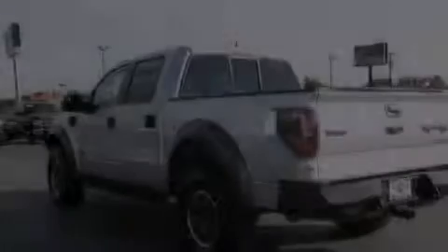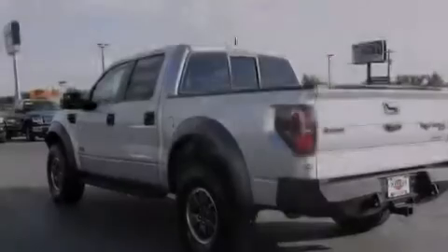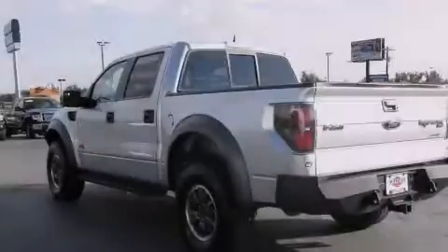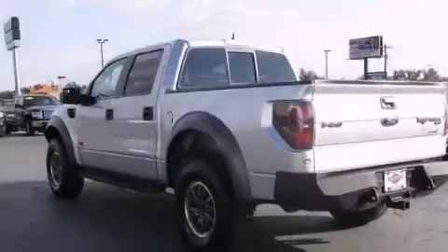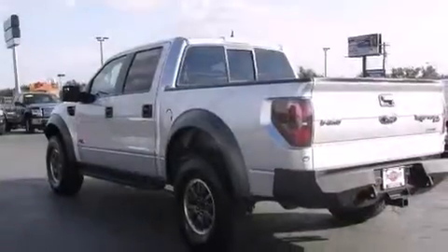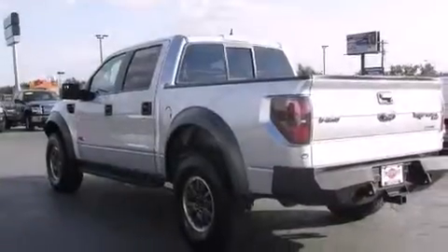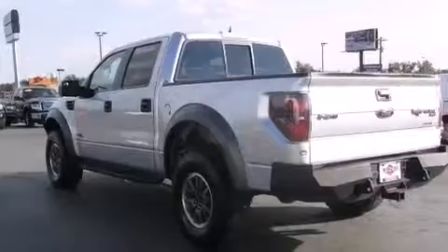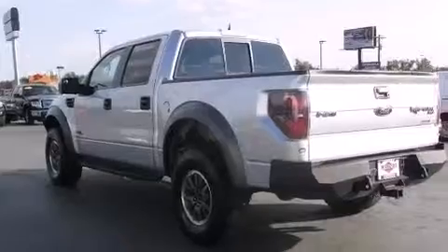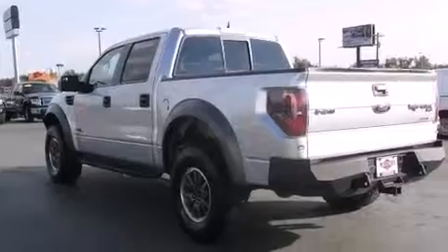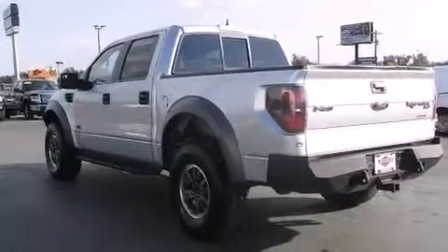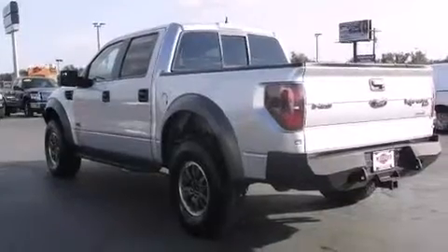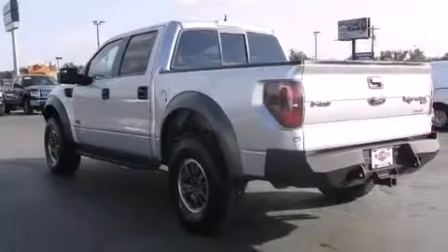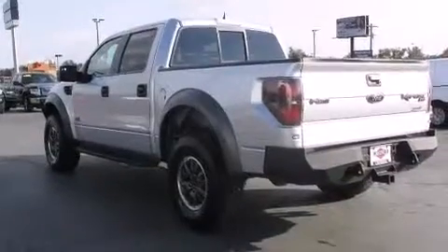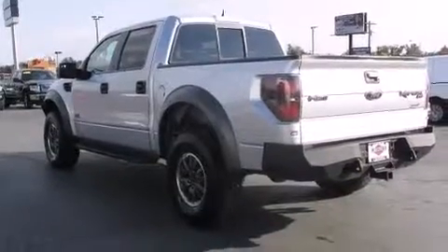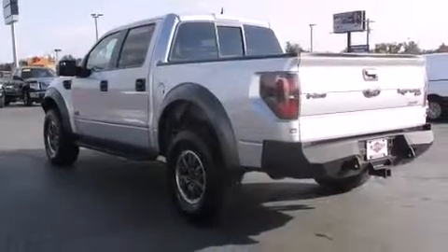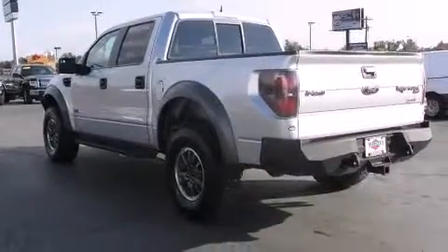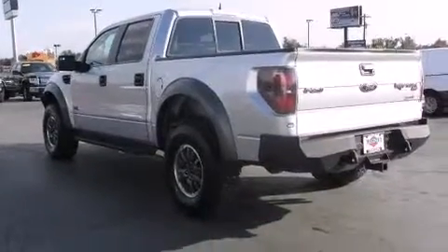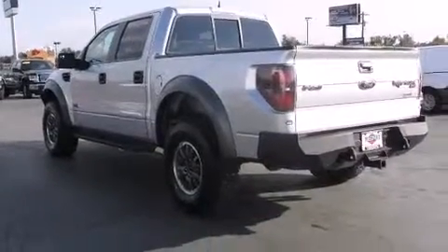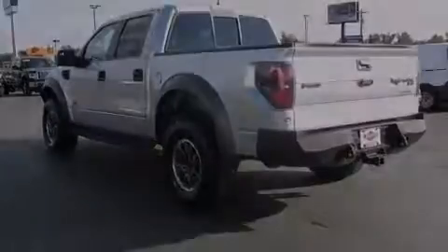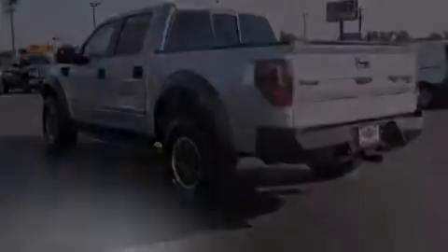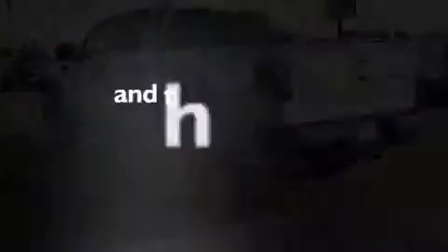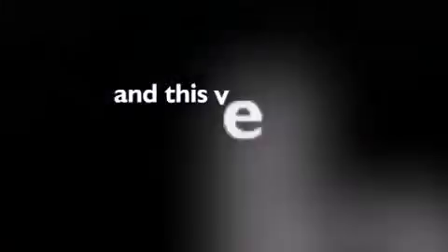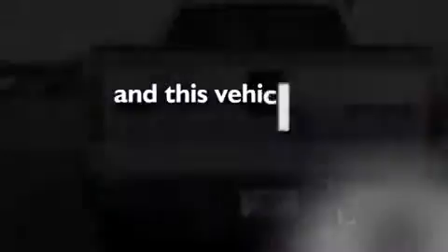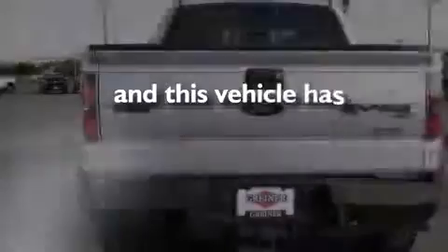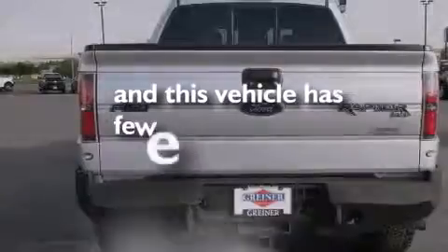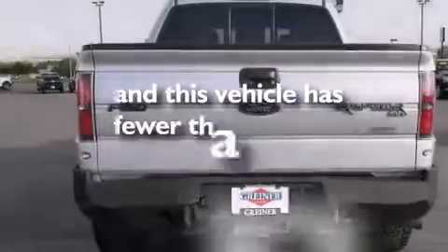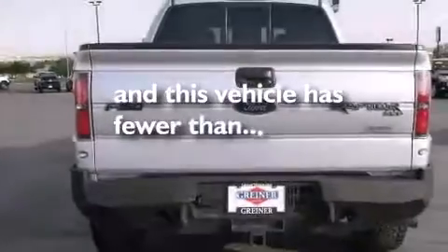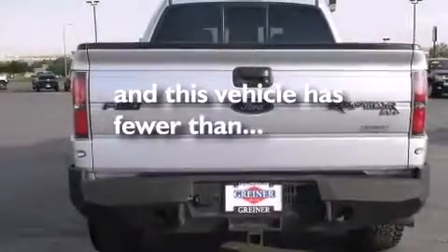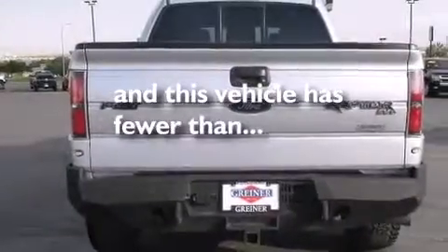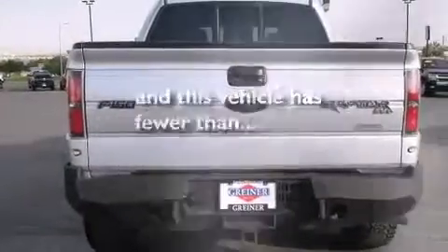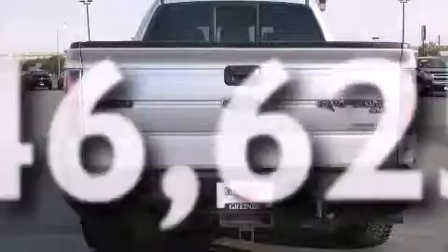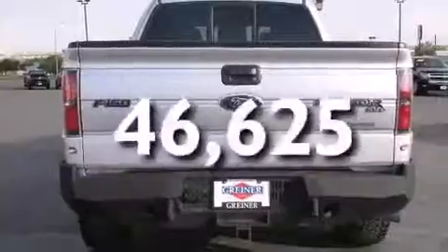Air conditioning, a split-folding rear seat, cruise control, and this vehicle has fewer than 47,000 miles on the odometer.